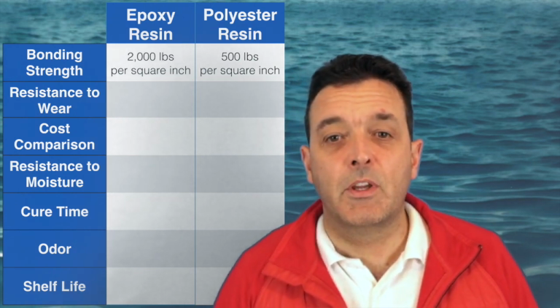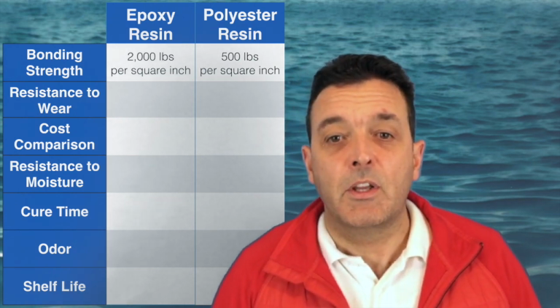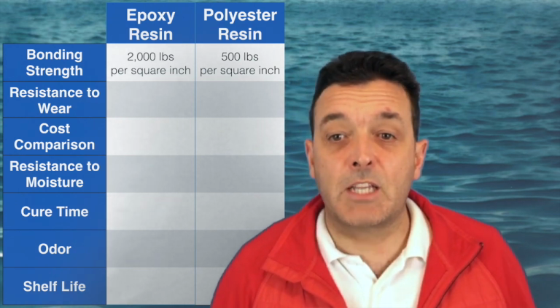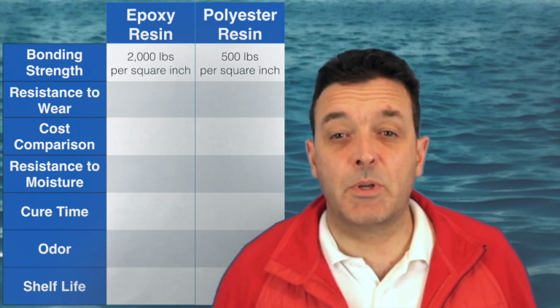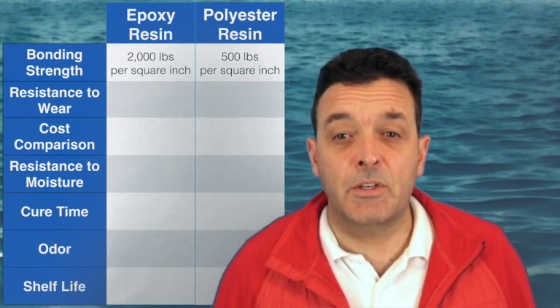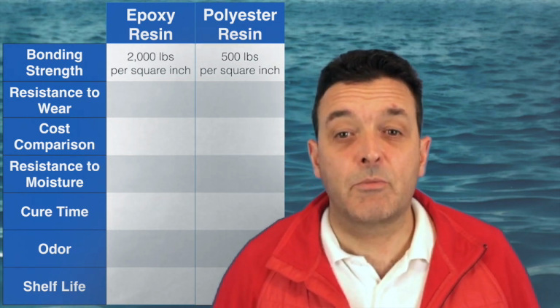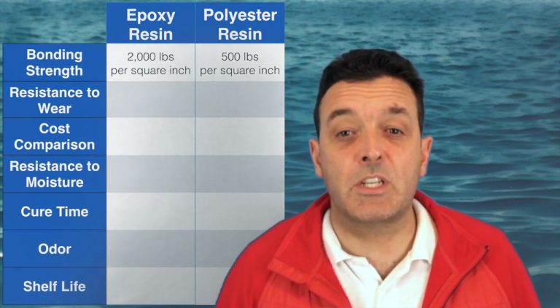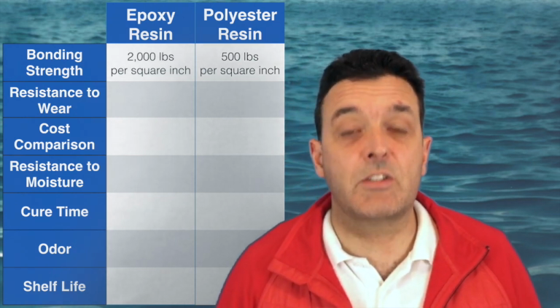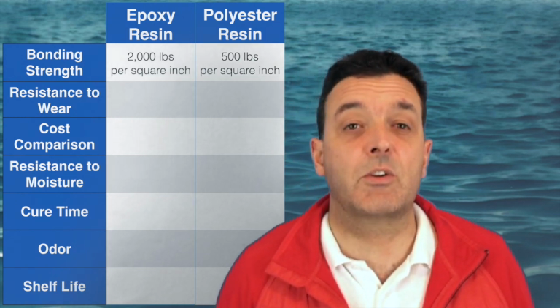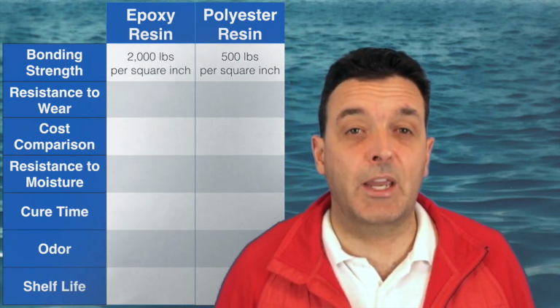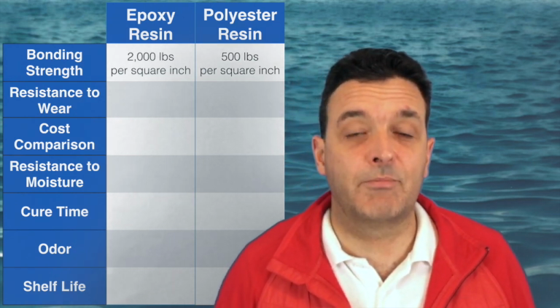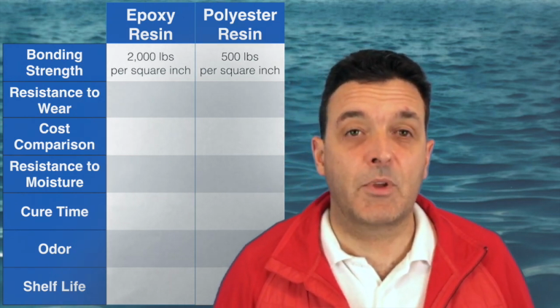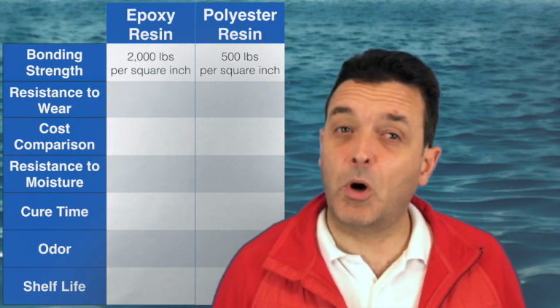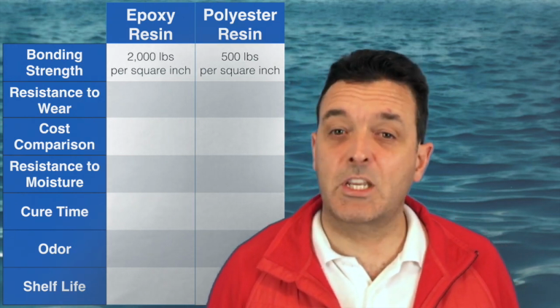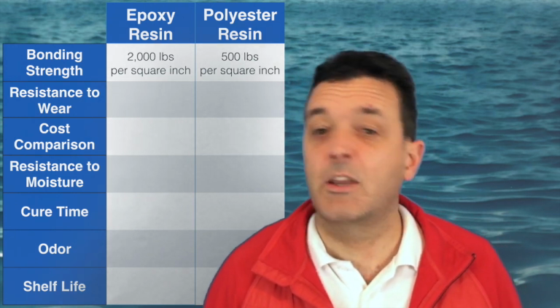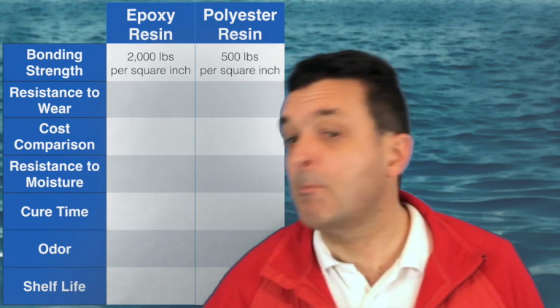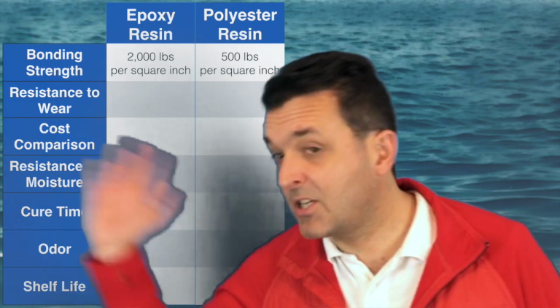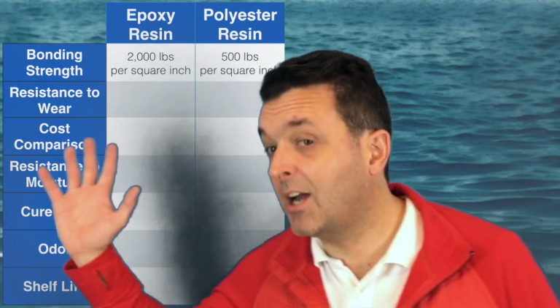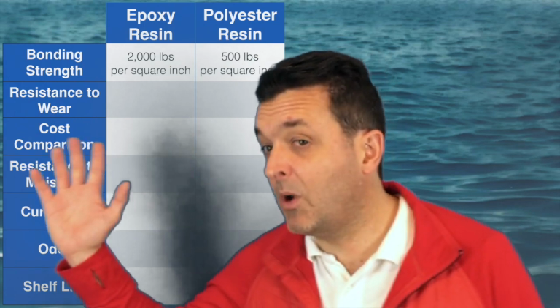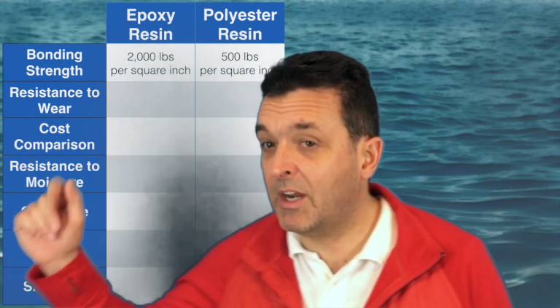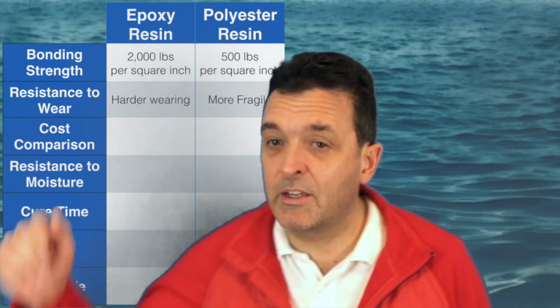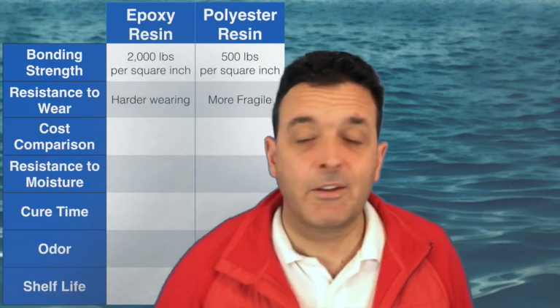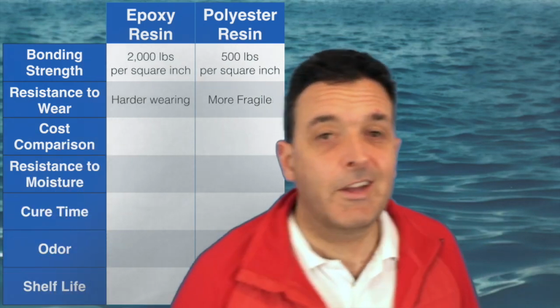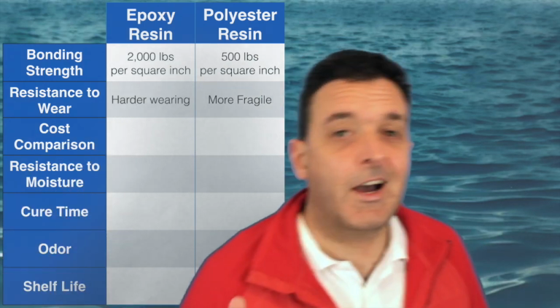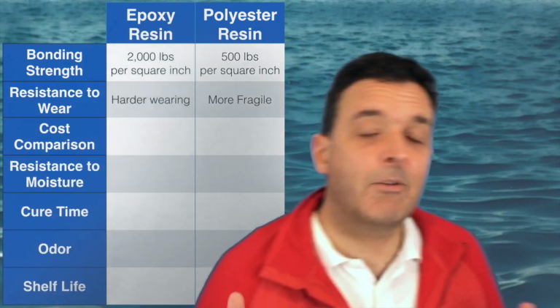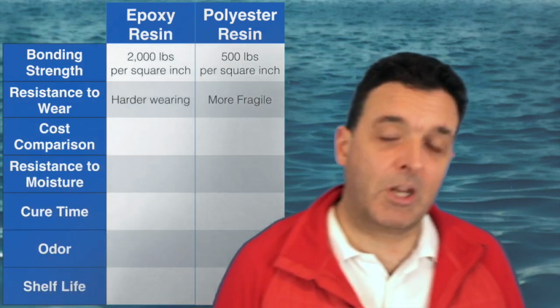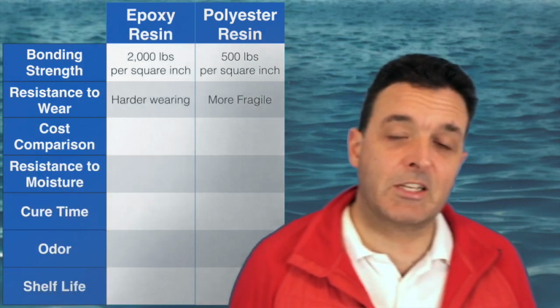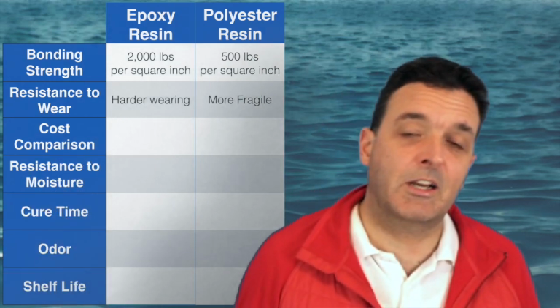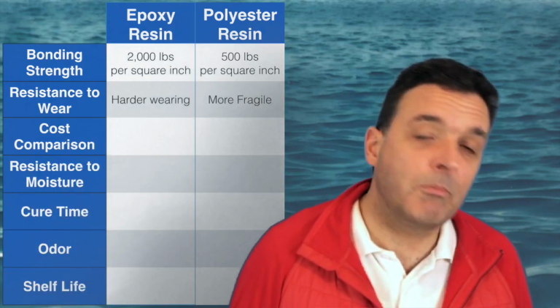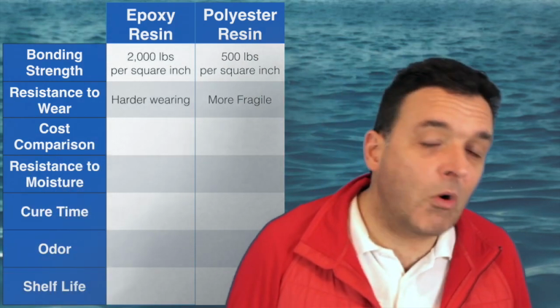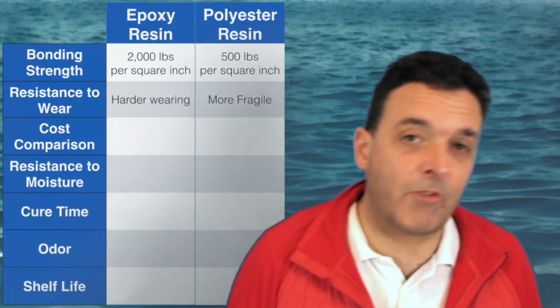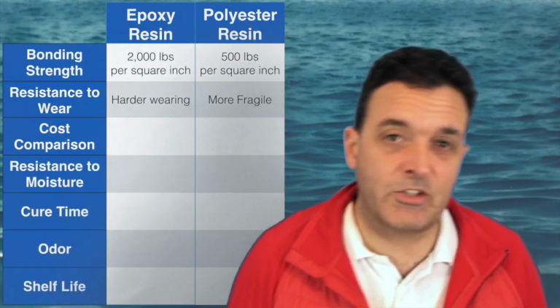Next is resistance to wear. Epoxy is much harder wearing, while polyester is more fragile.